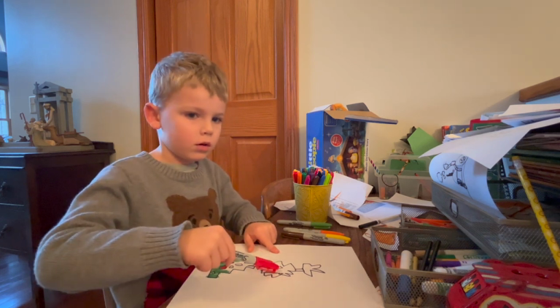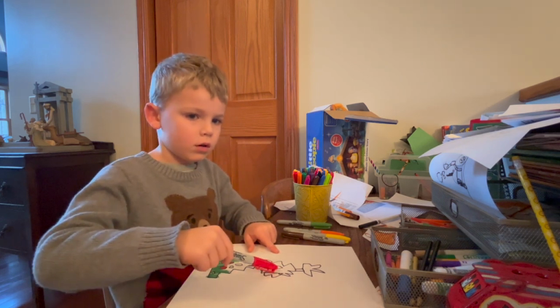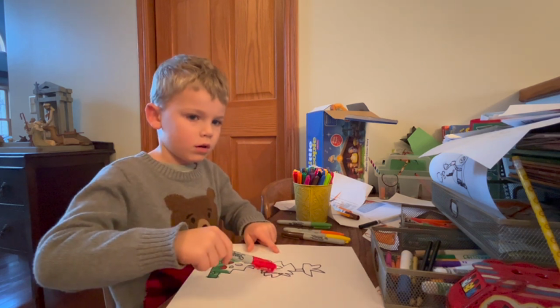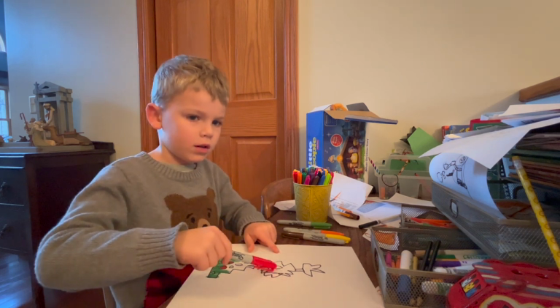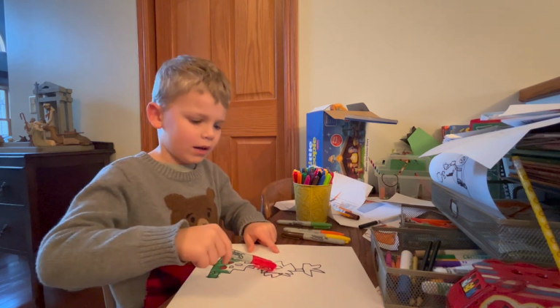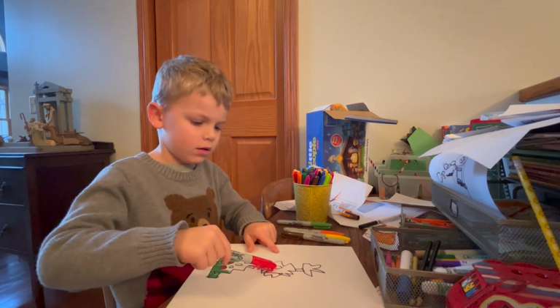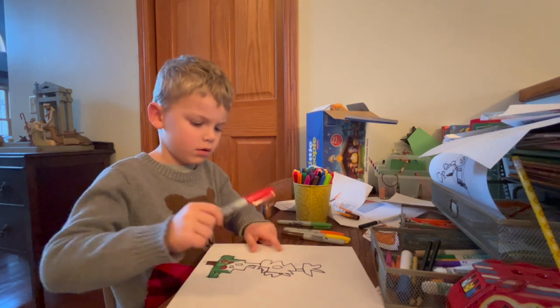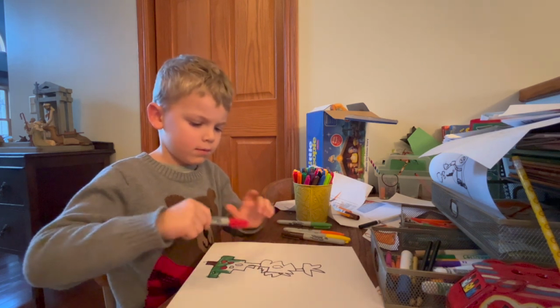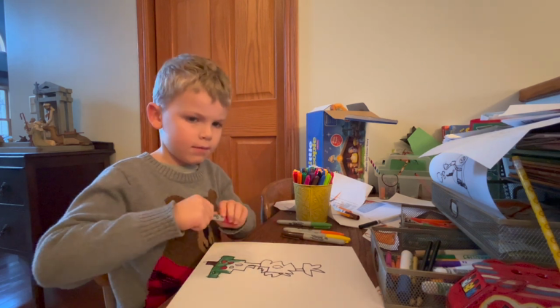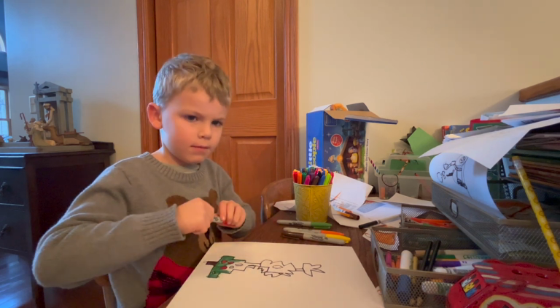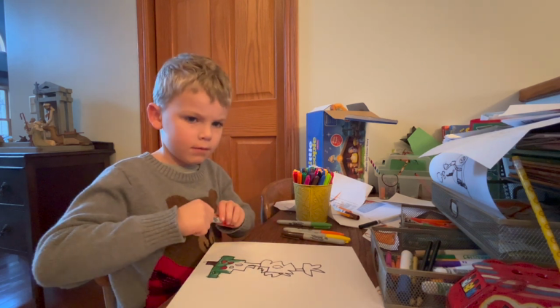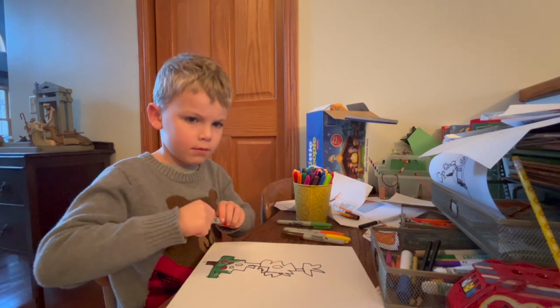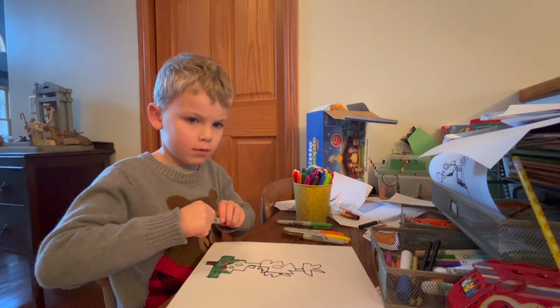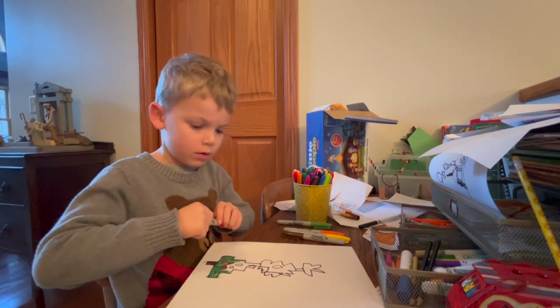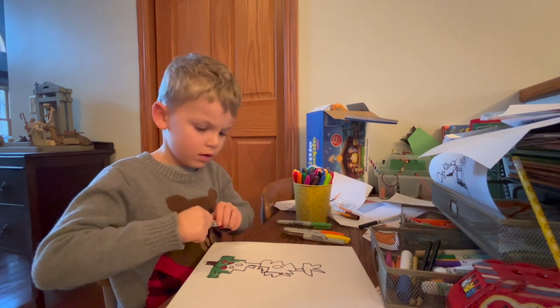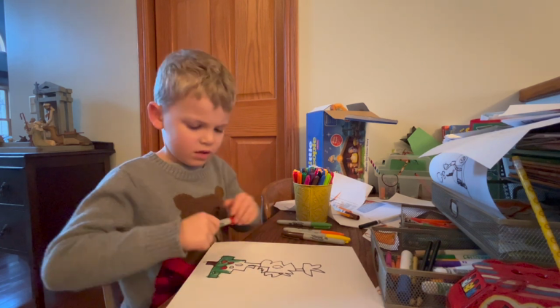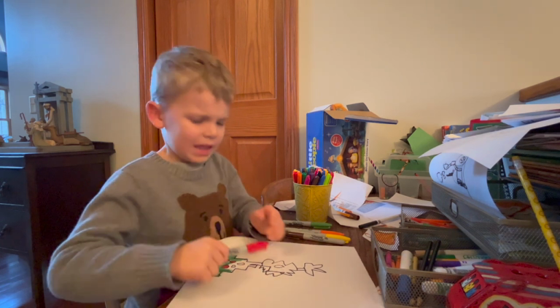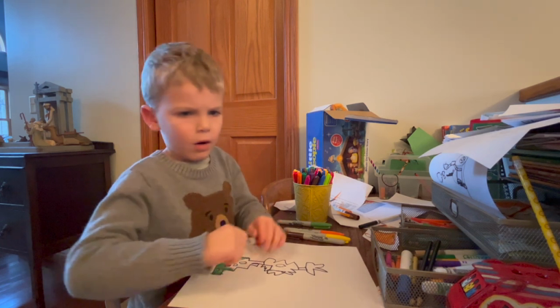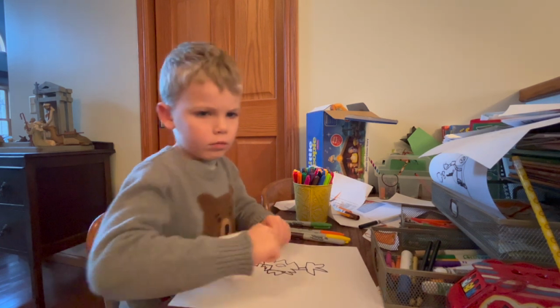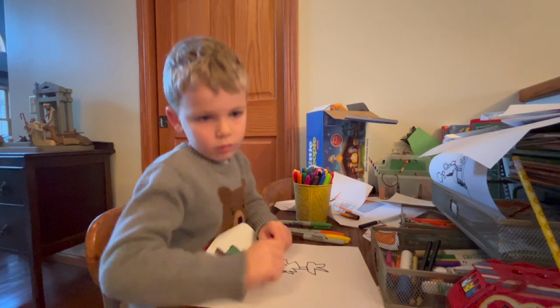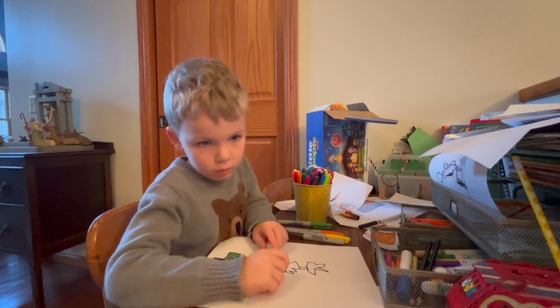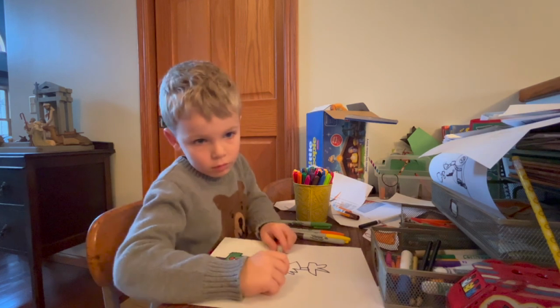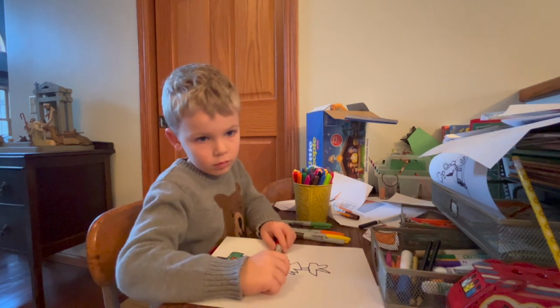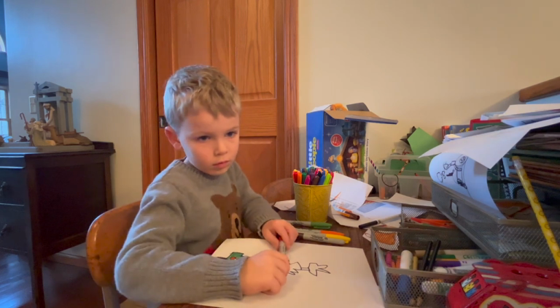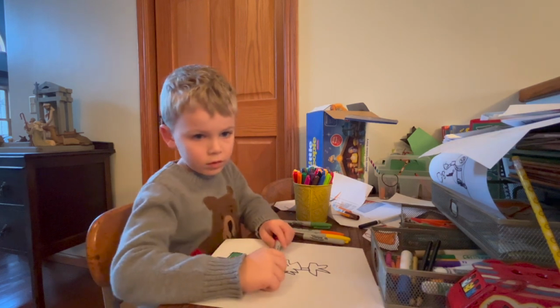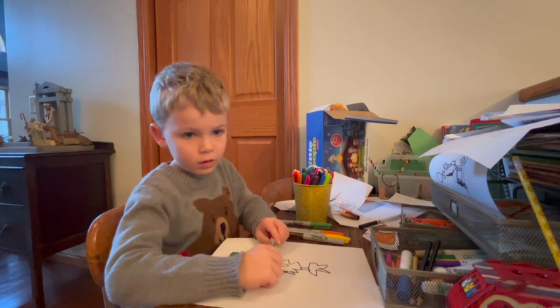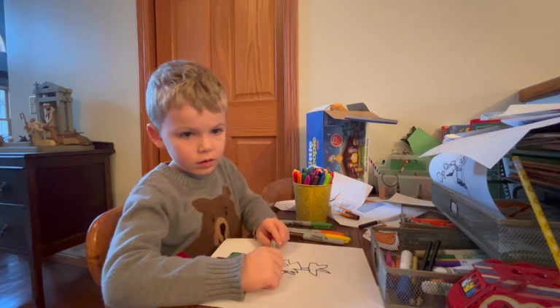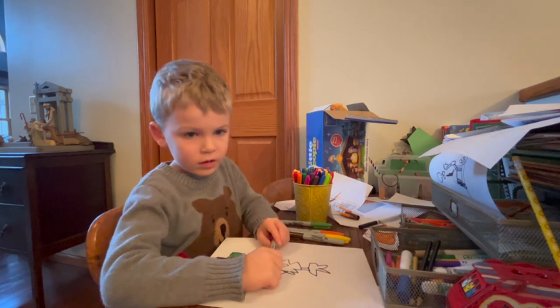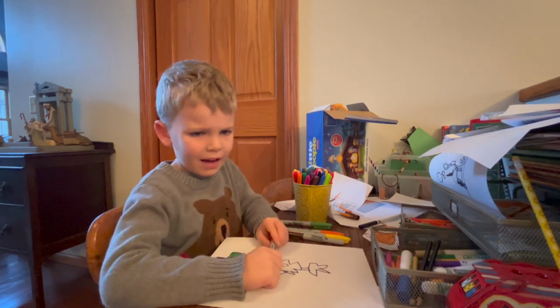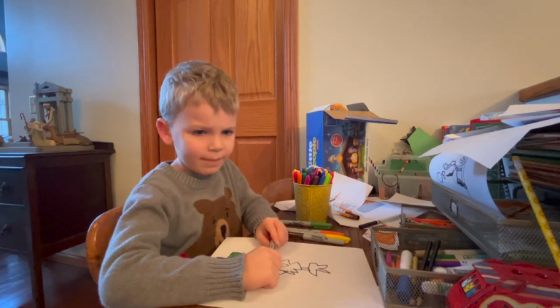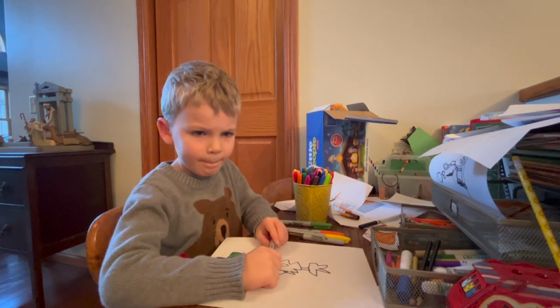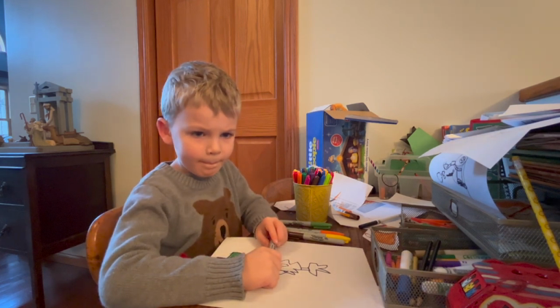You did? Yeah. Oh, I think it looks okay. Do I start over? Yeah. Okay.